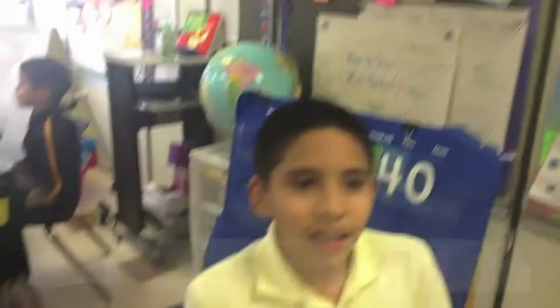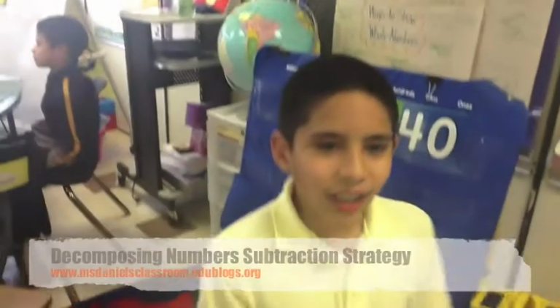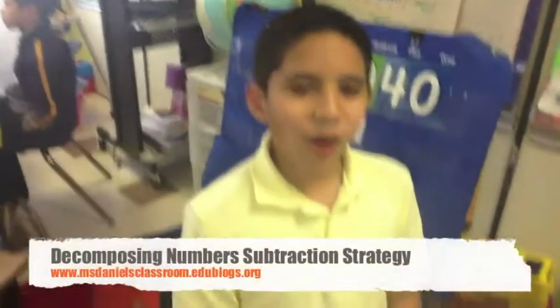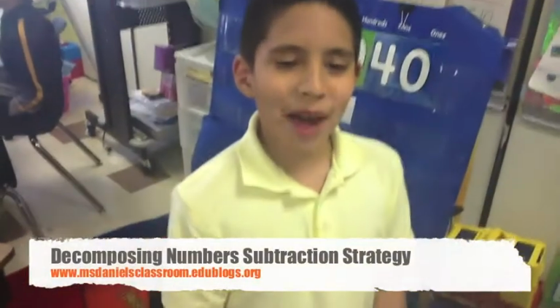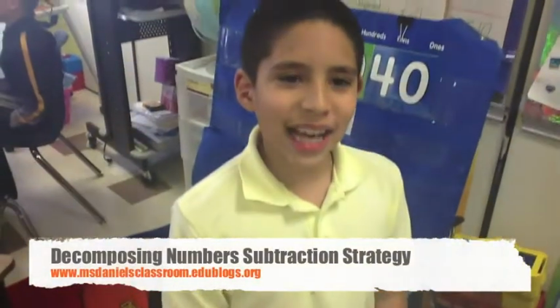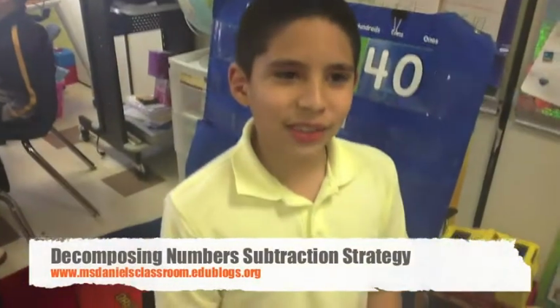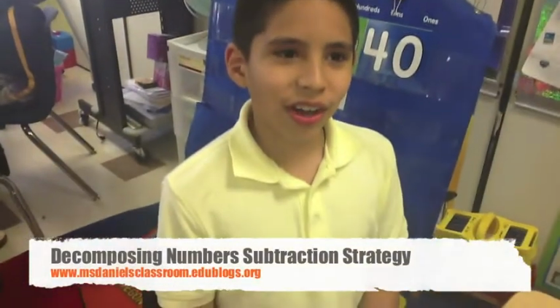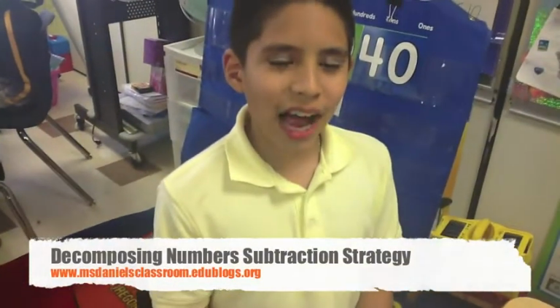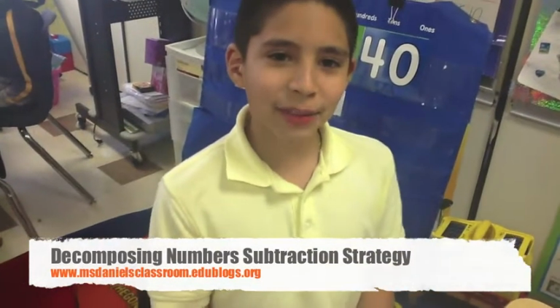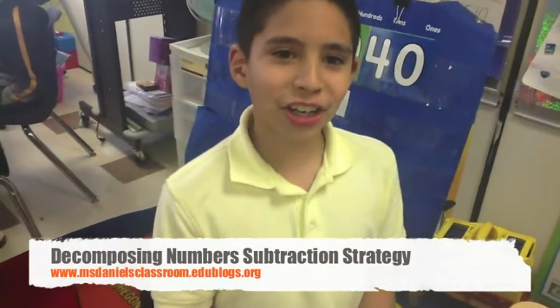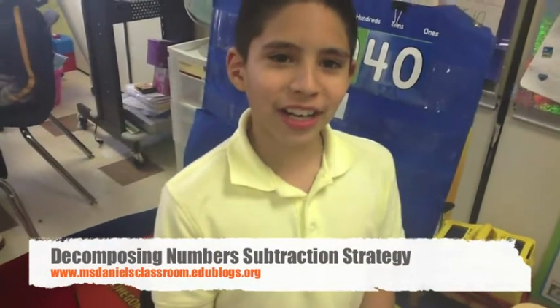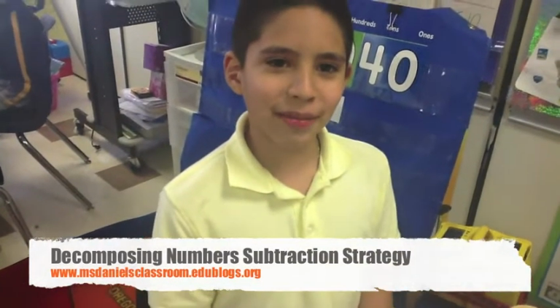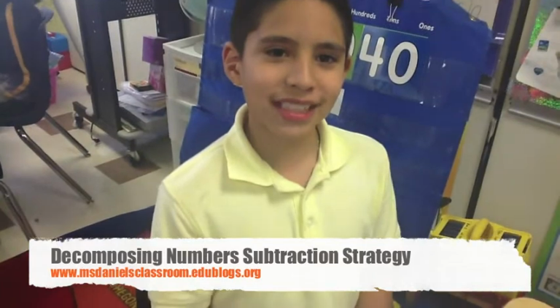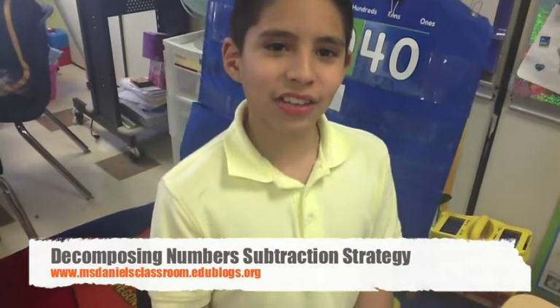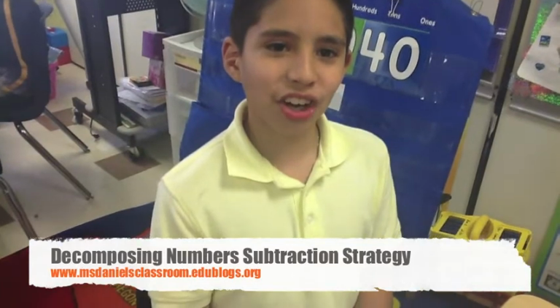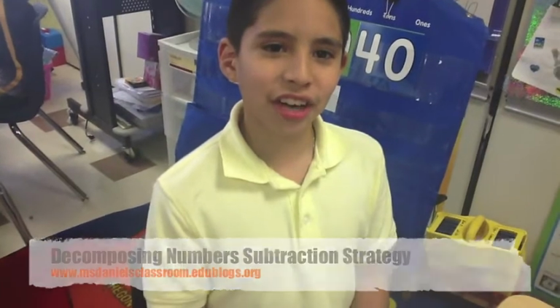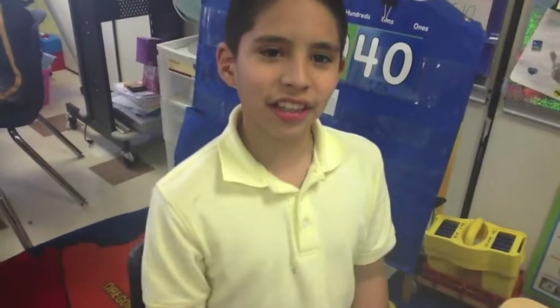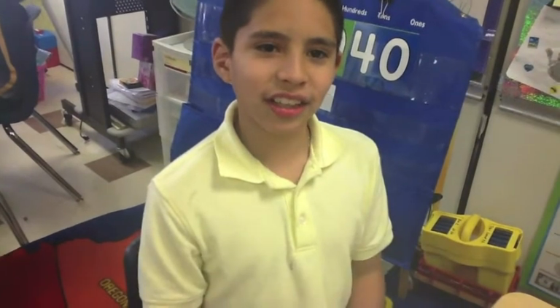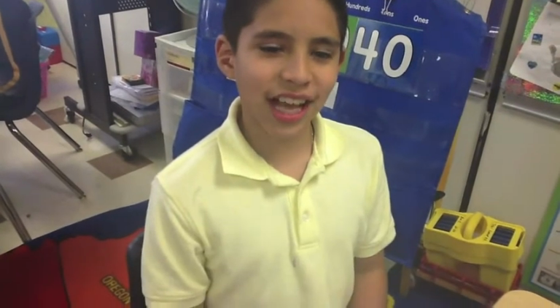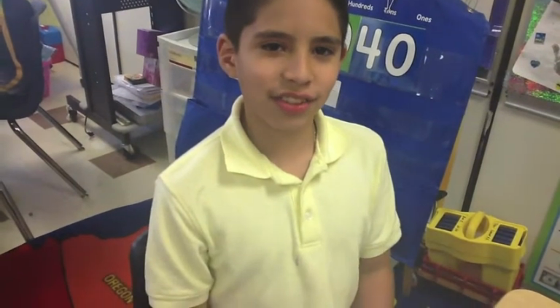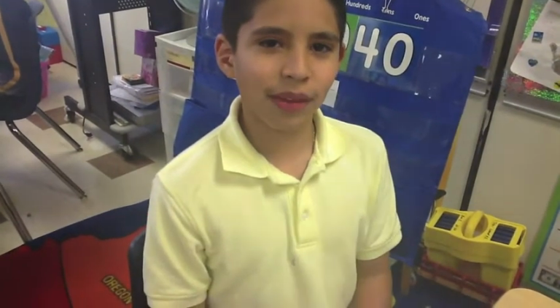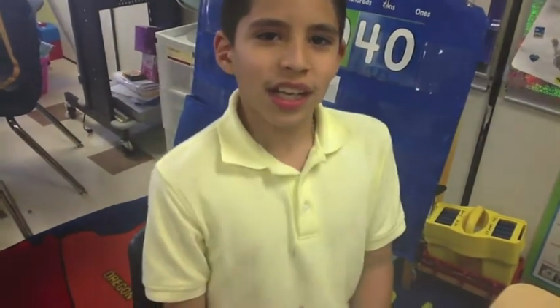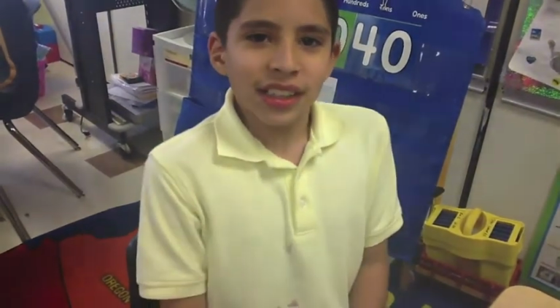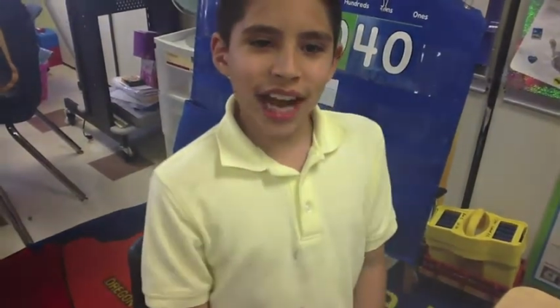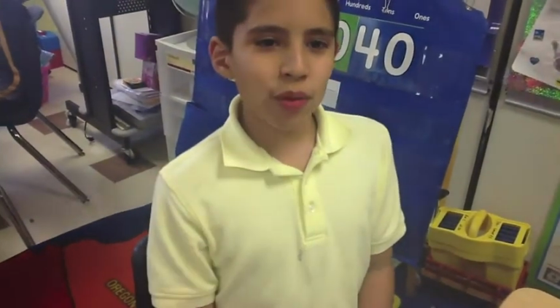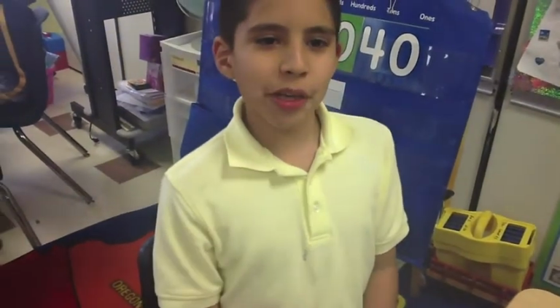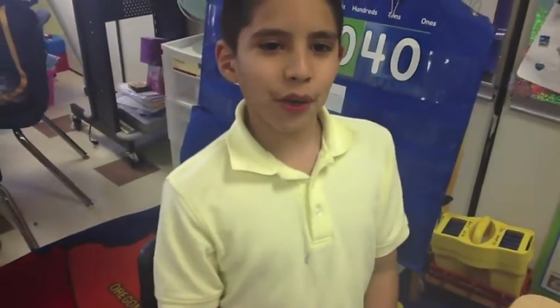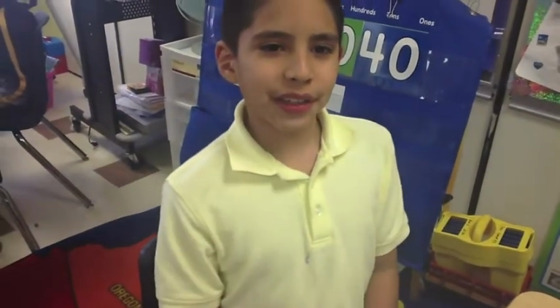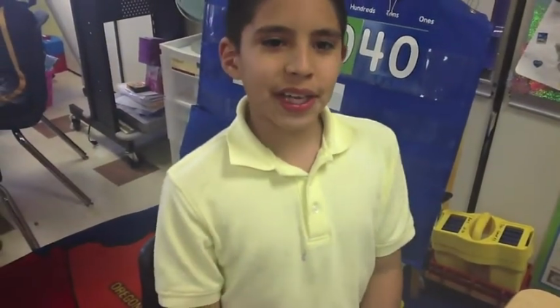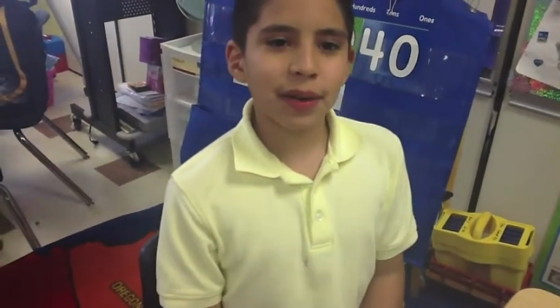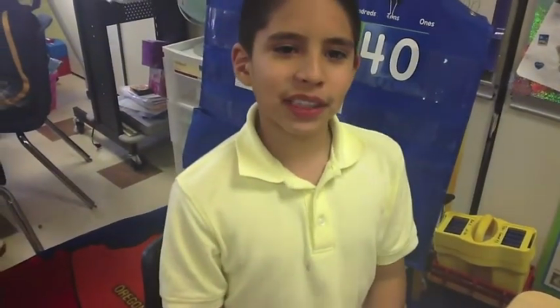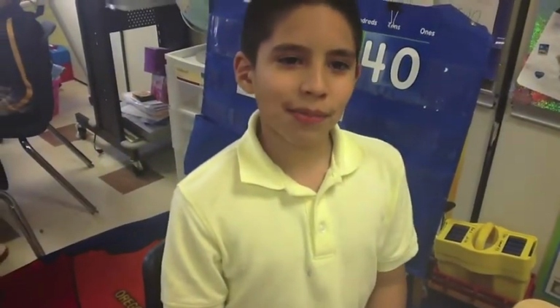Hello, my name is Roy. I am a third grader in Ms. Dio's third grade classroom. Today we will be doing decomposing numbers.